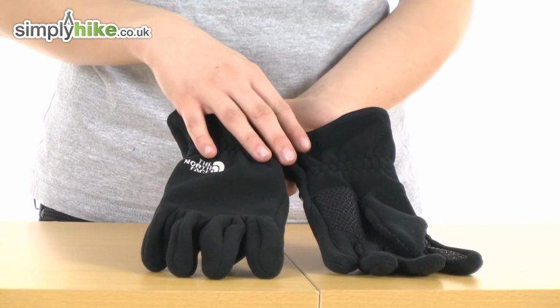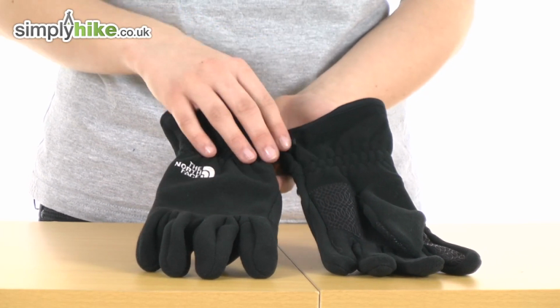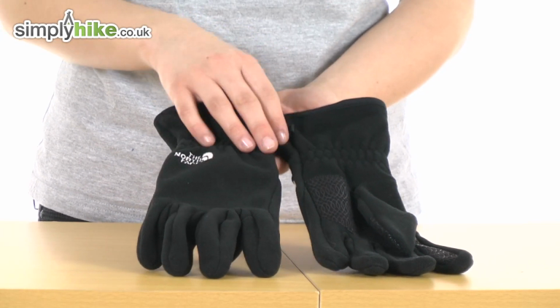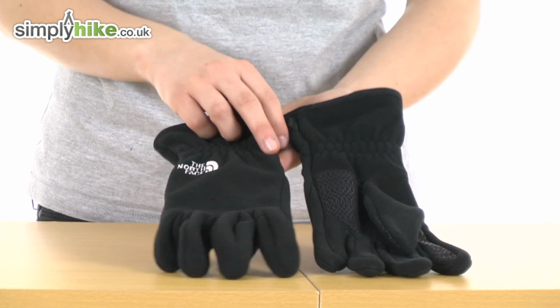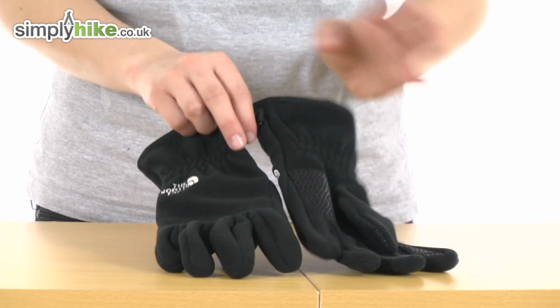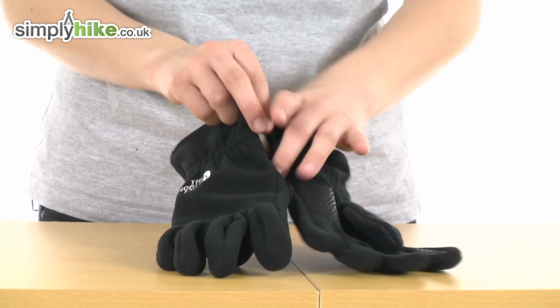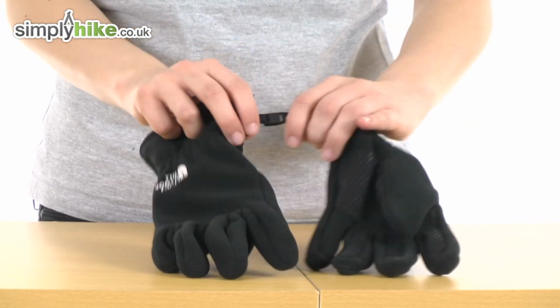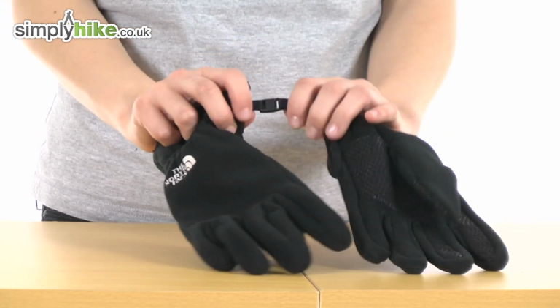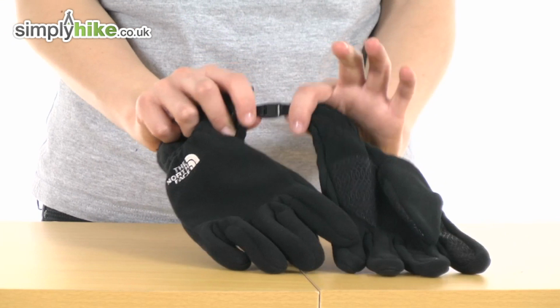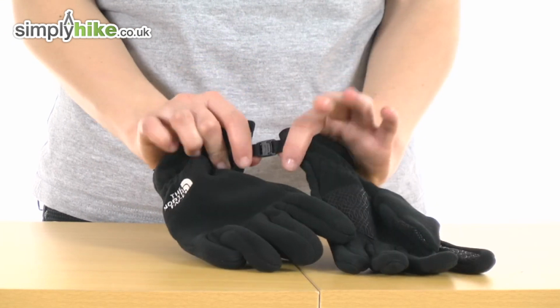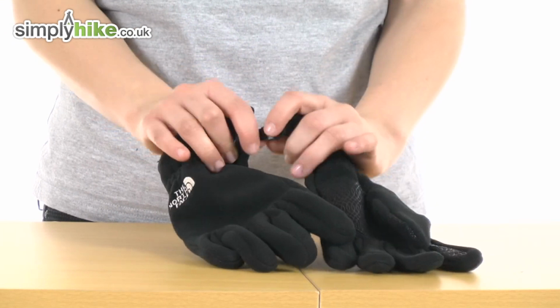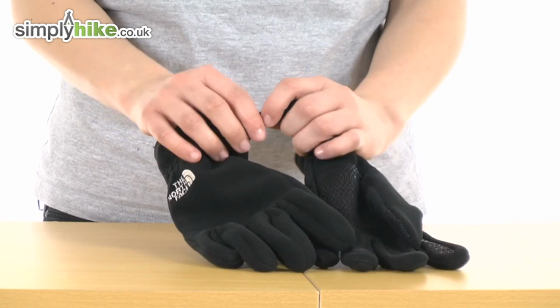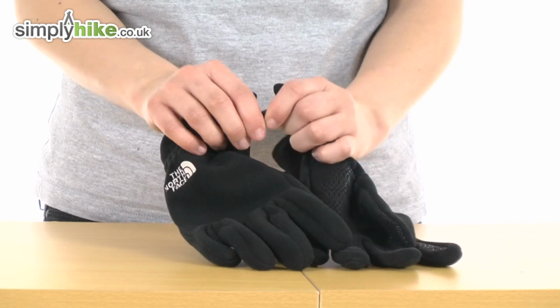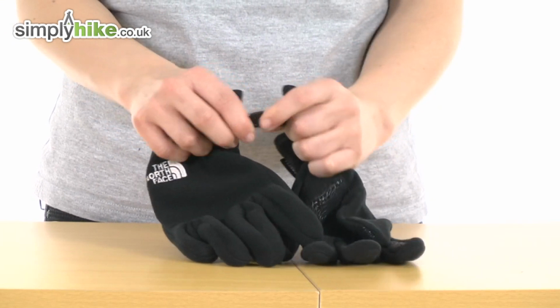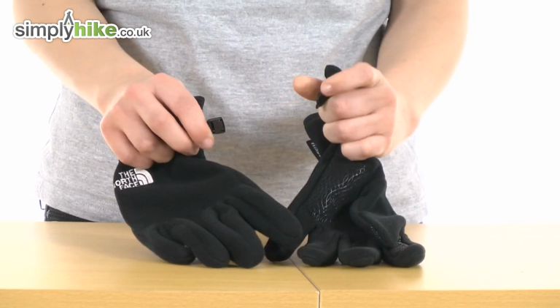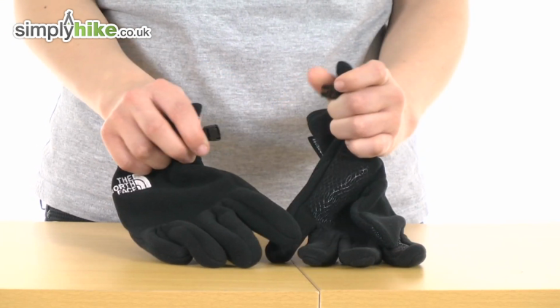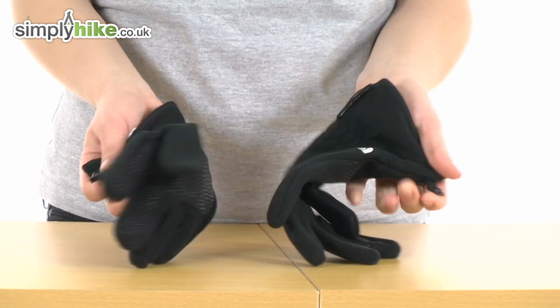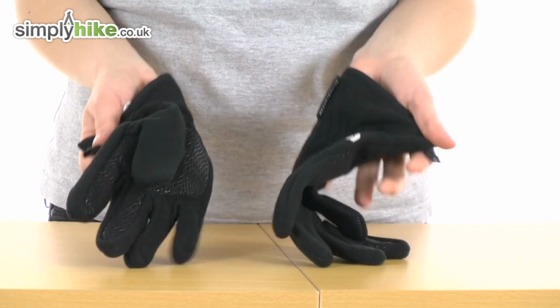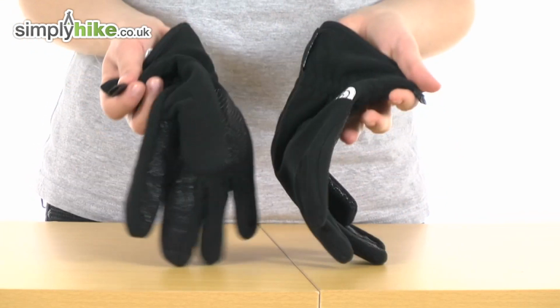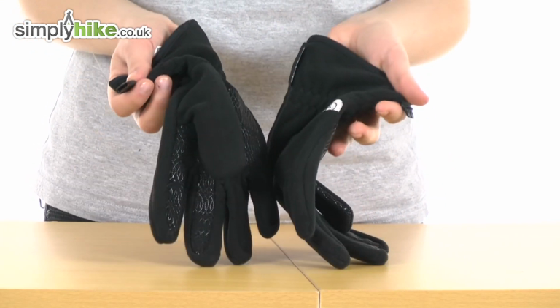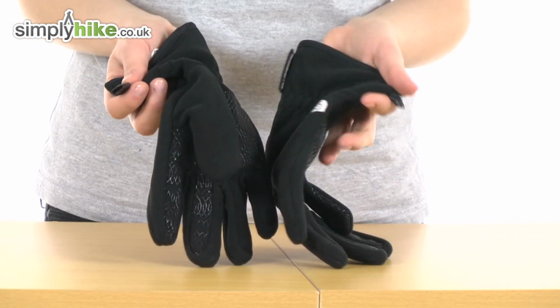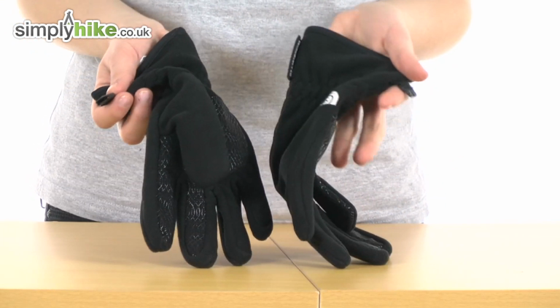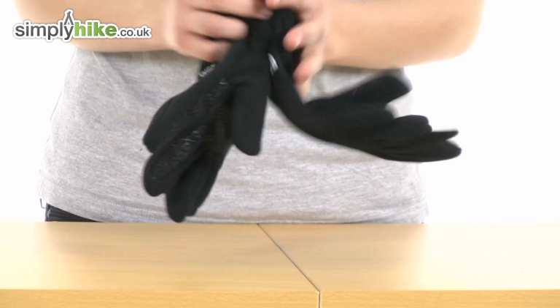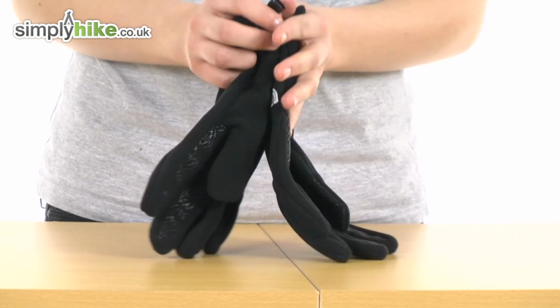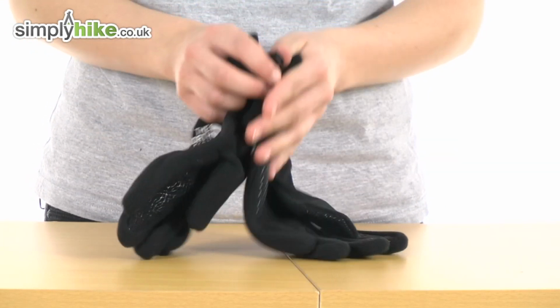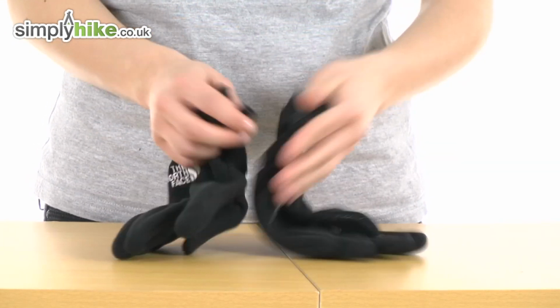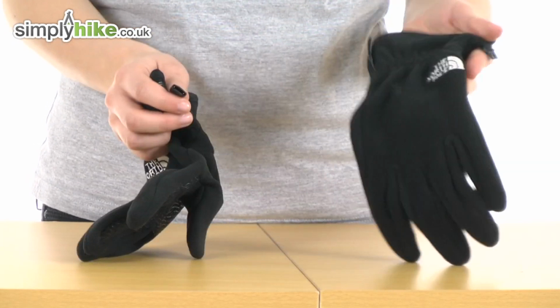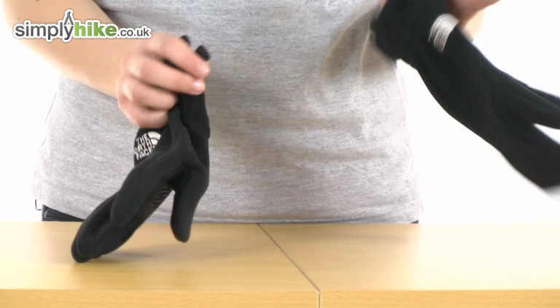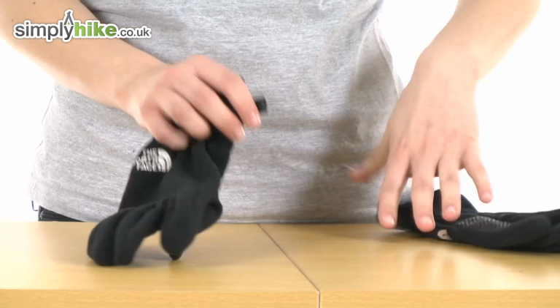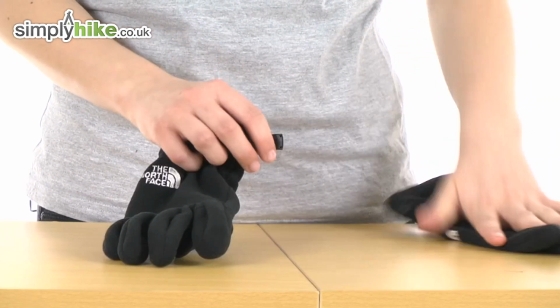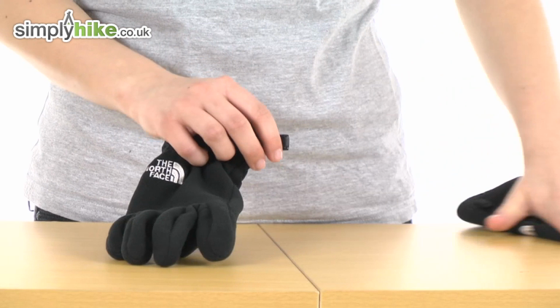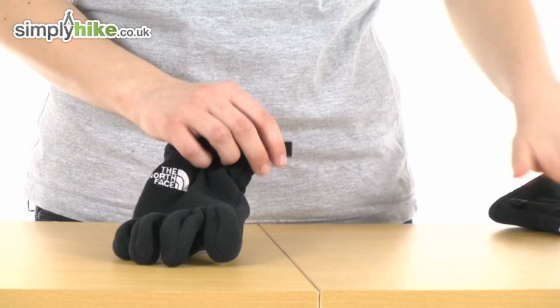Very thoughtfully, North Face have attached a clip between the two gloves, so if you put them in your pocket or in a bag, they won't fall out and you won't lose one.